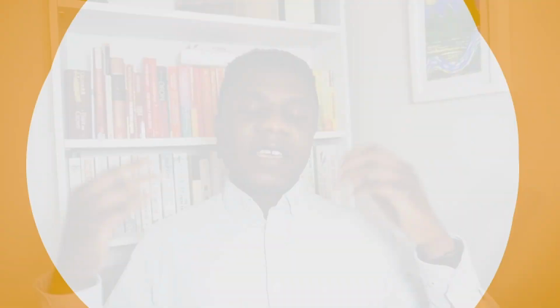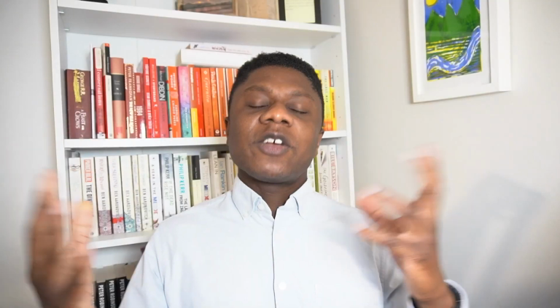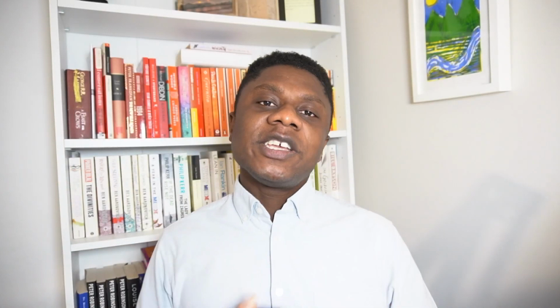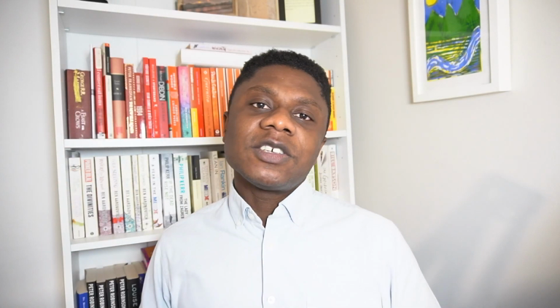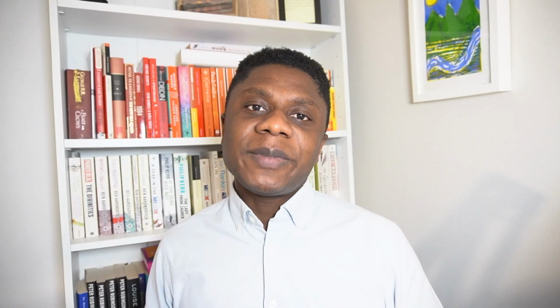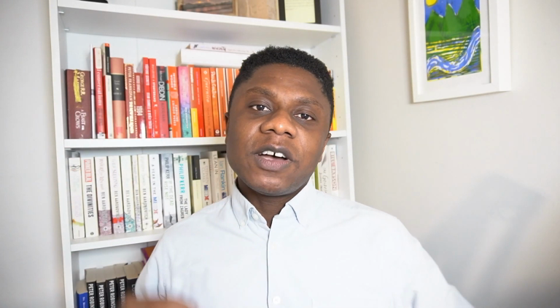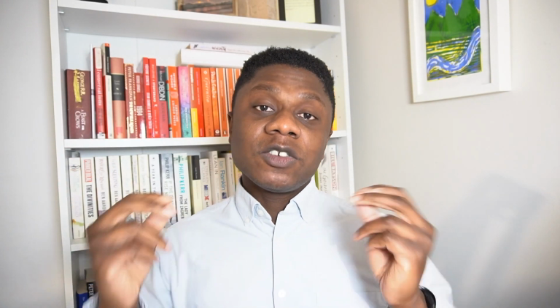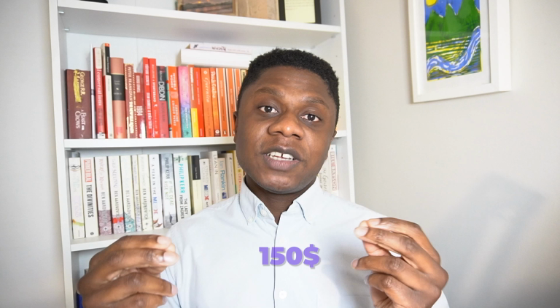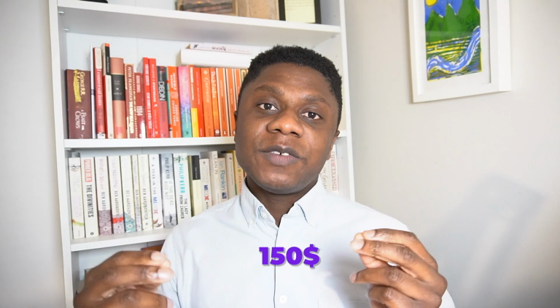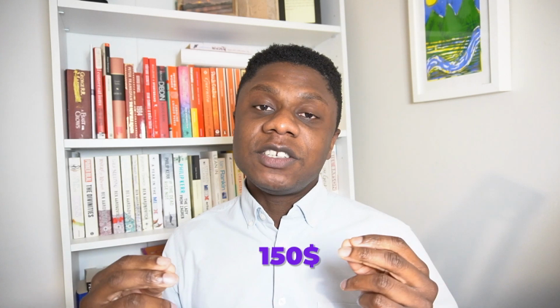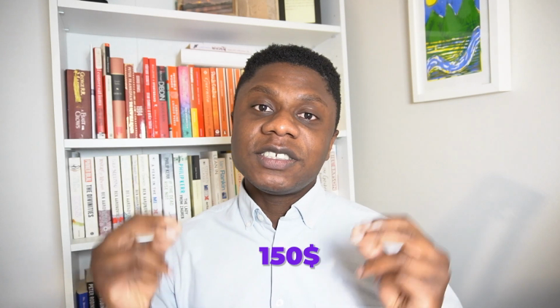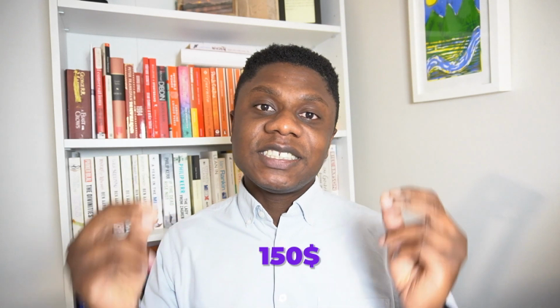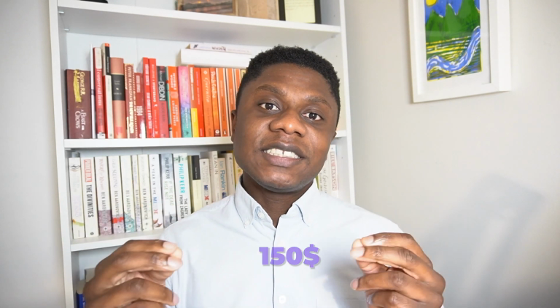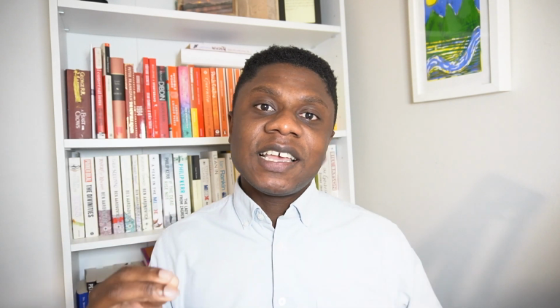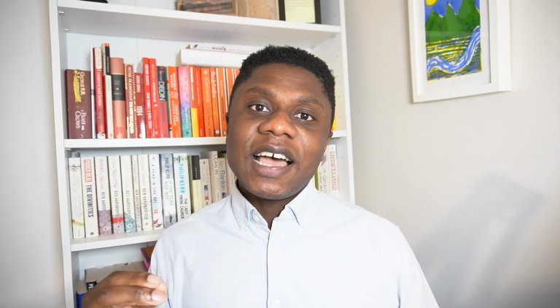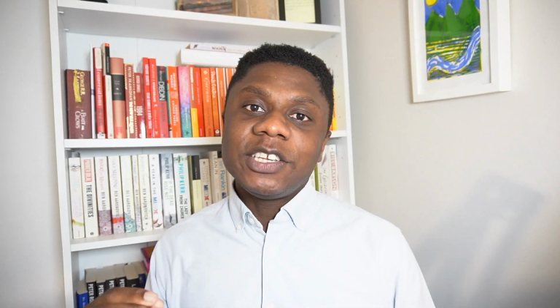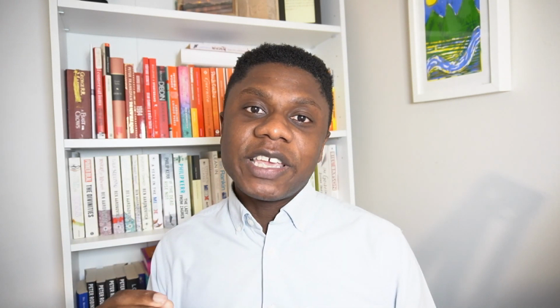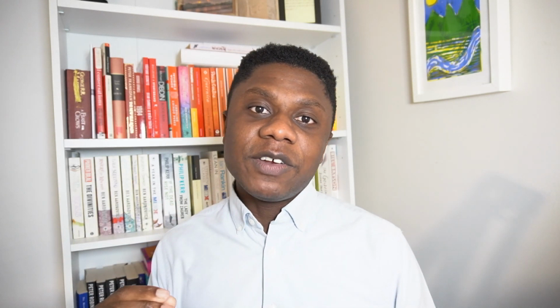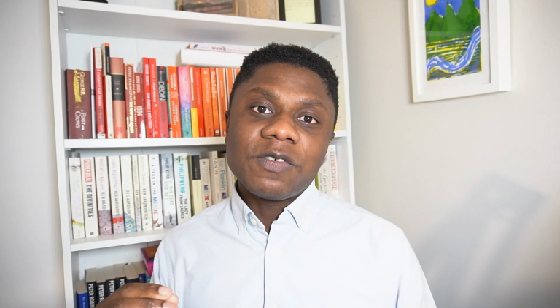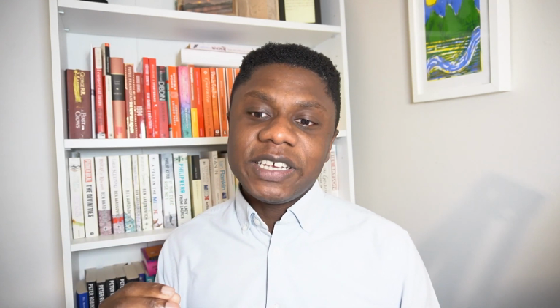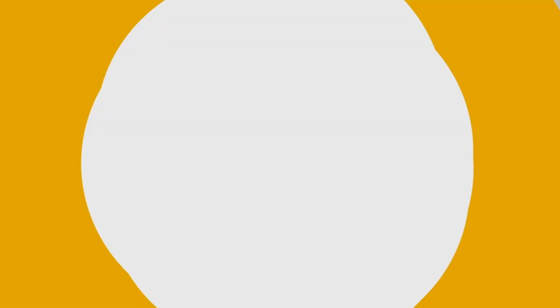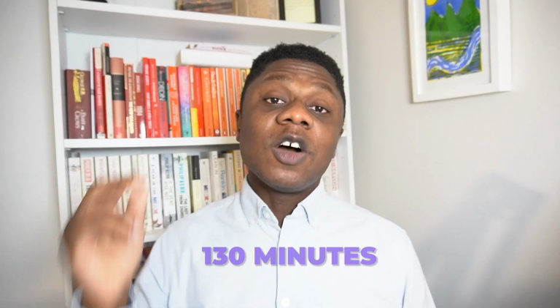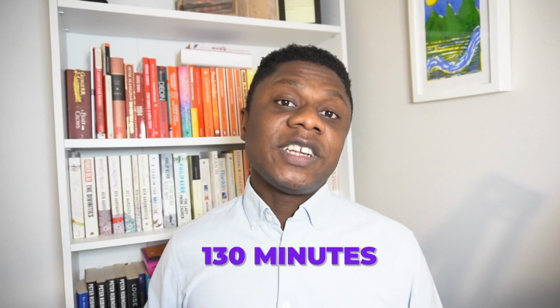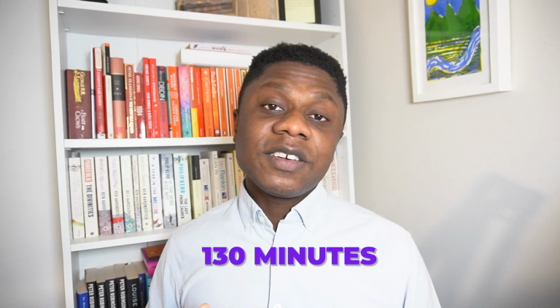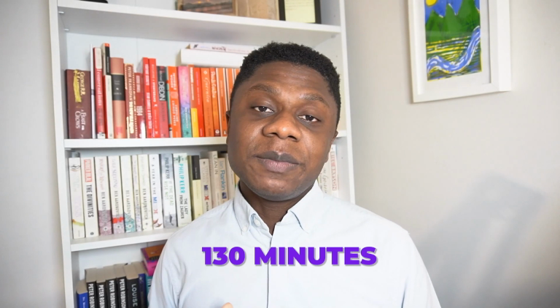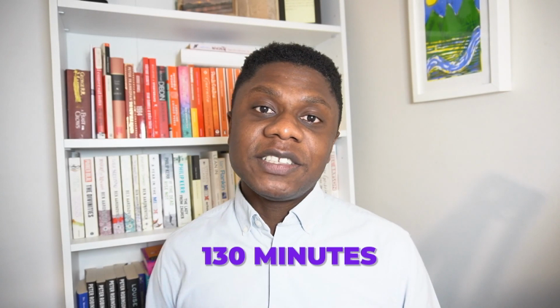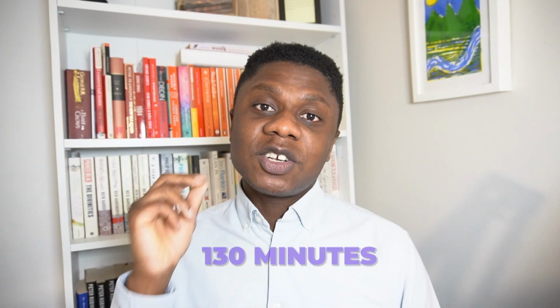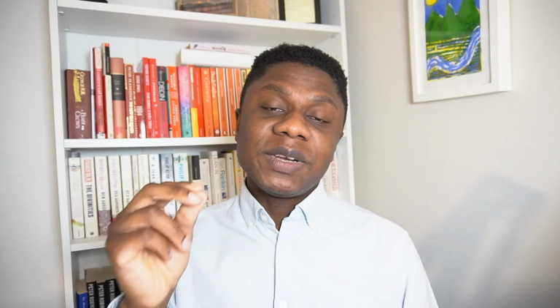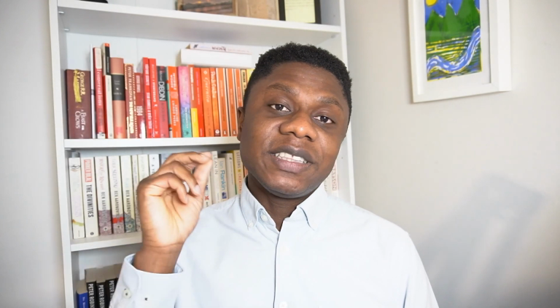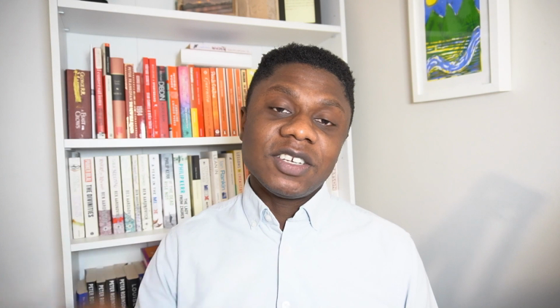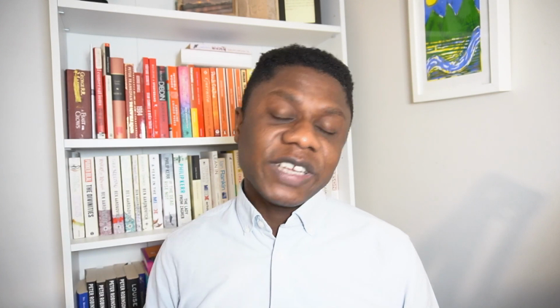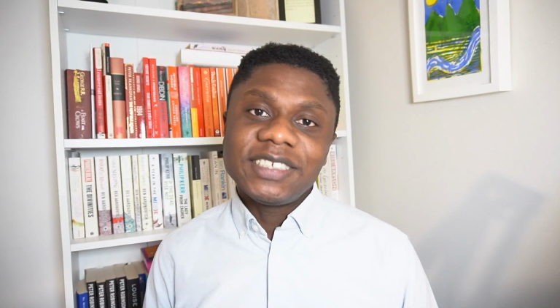It currently costs about $150 to sit and you're given roughly 130 minutes to complete the certification.